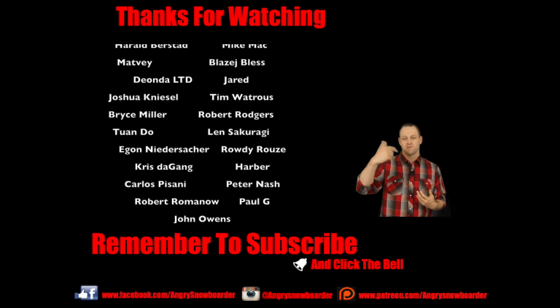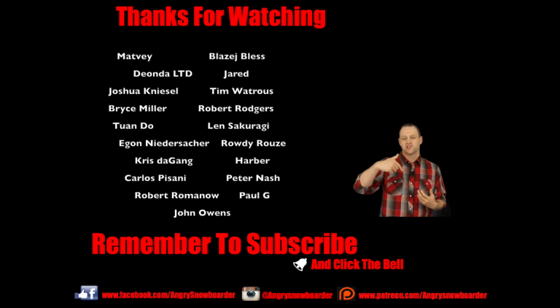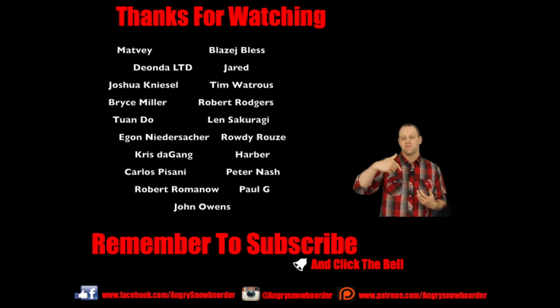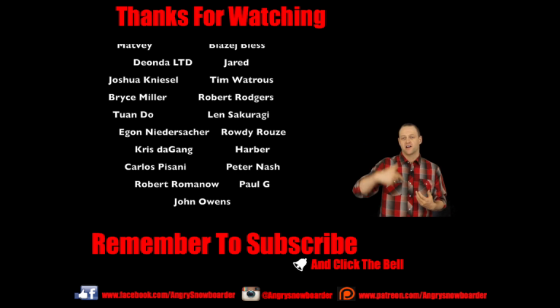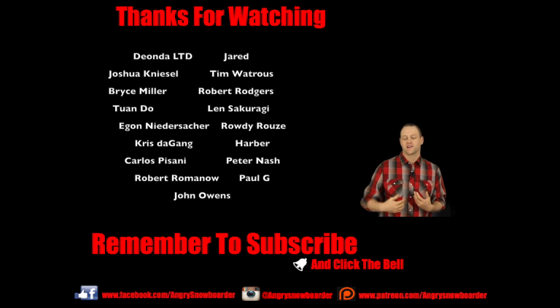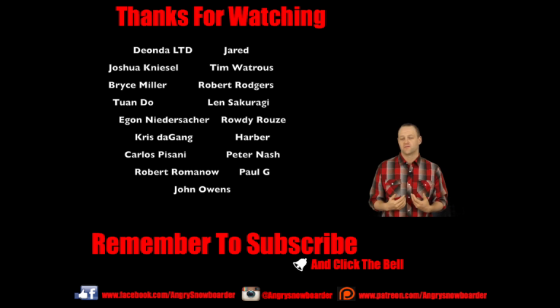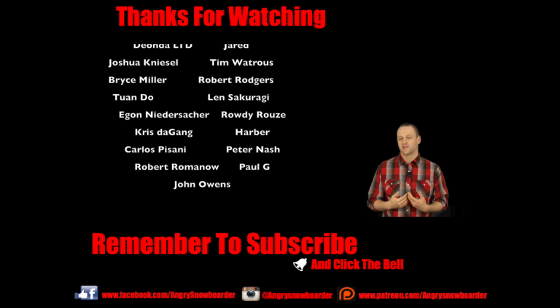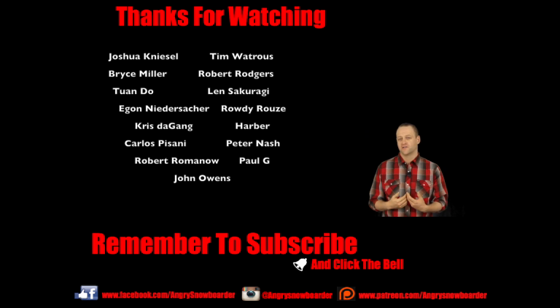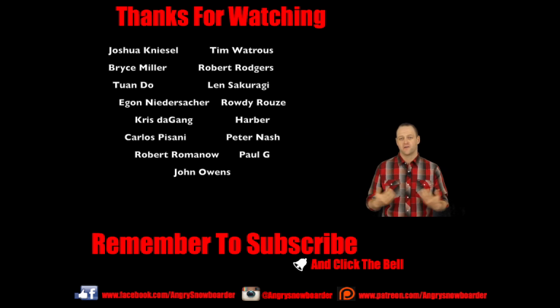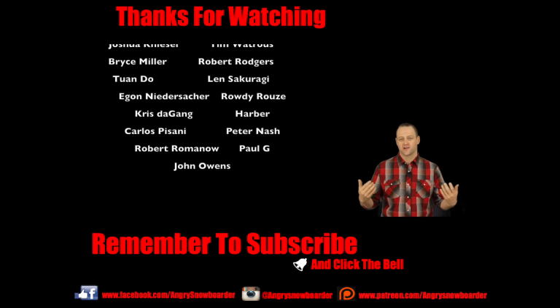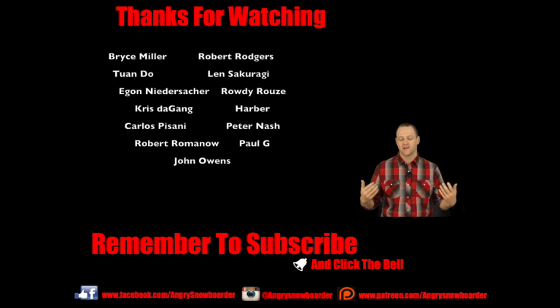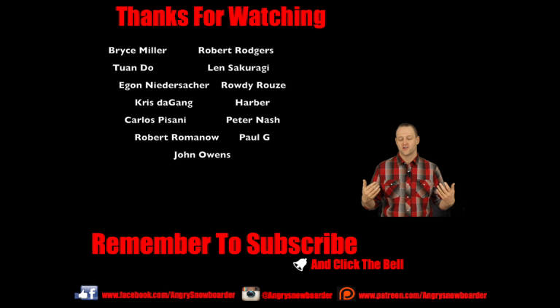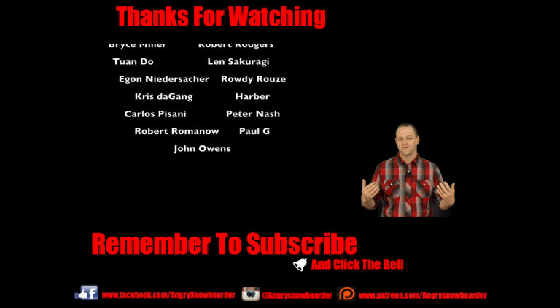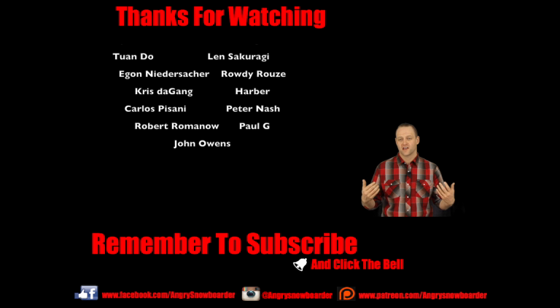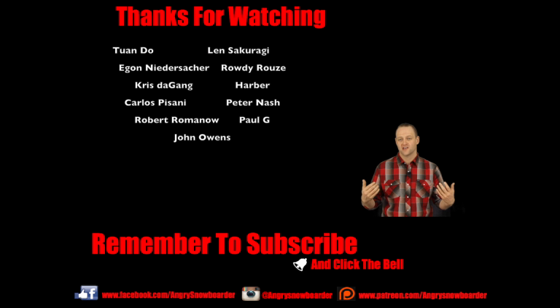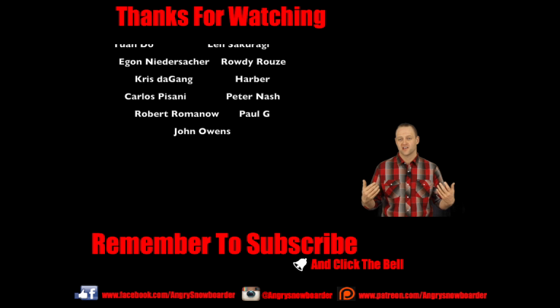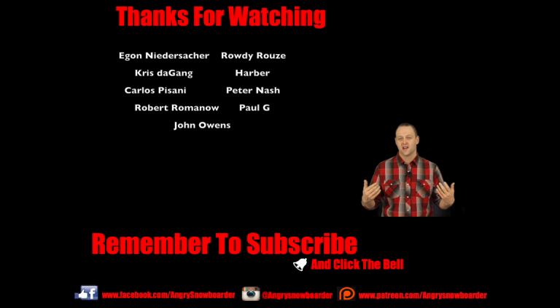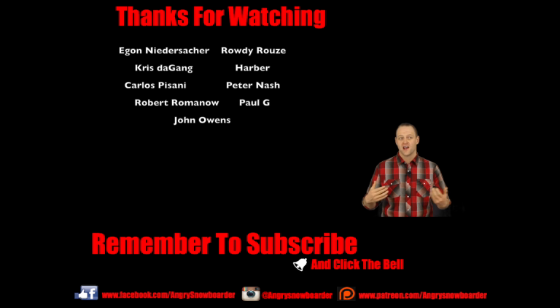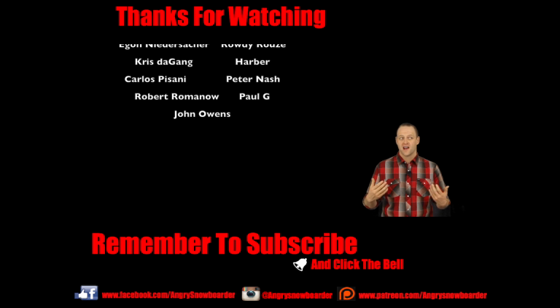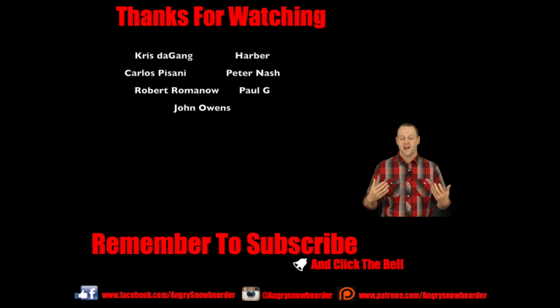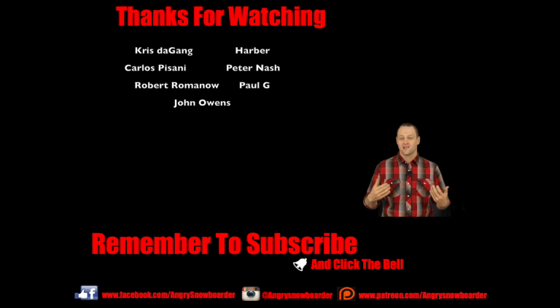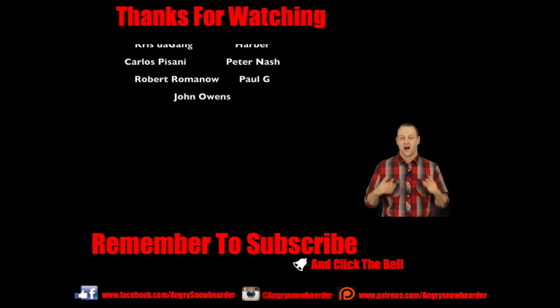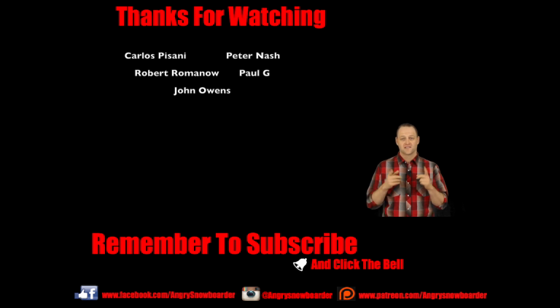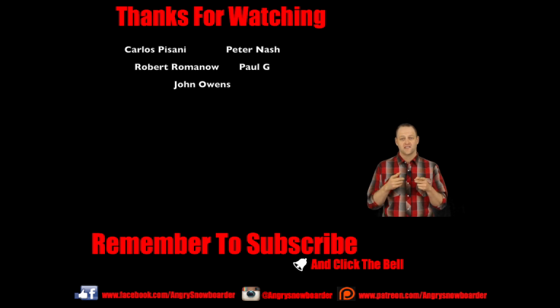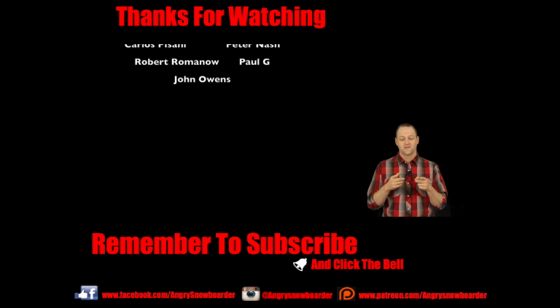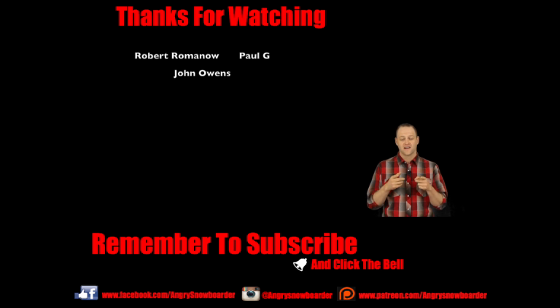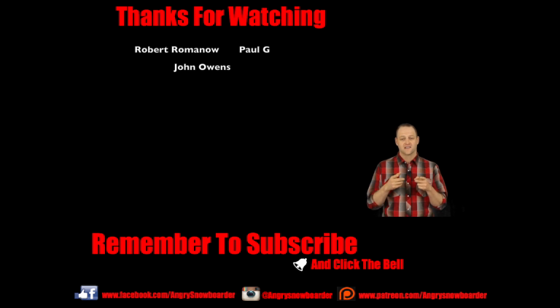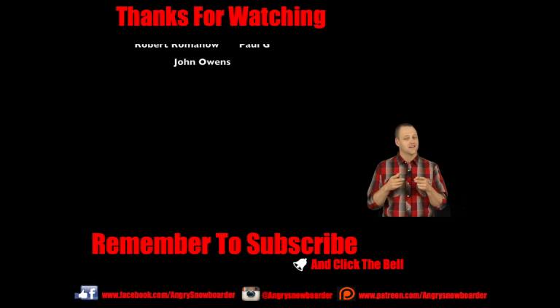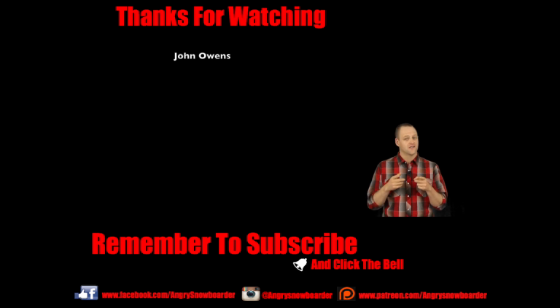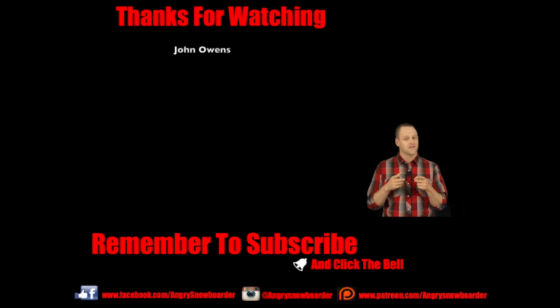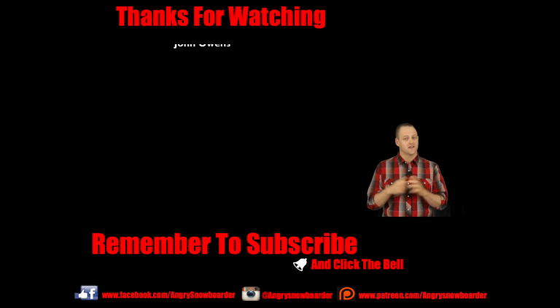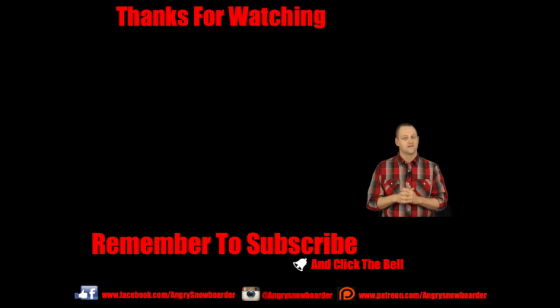Smash that bell down below so you're getting a notification, and I'll see you guys in another video.